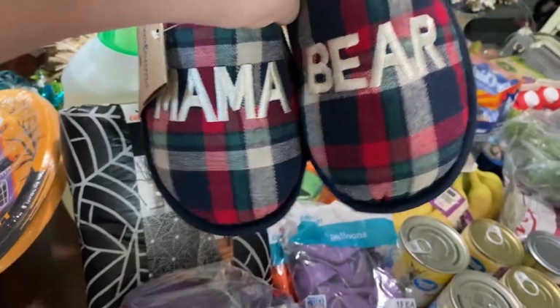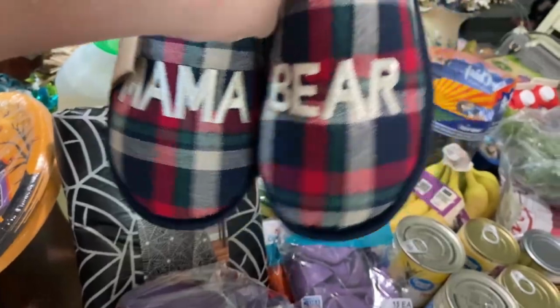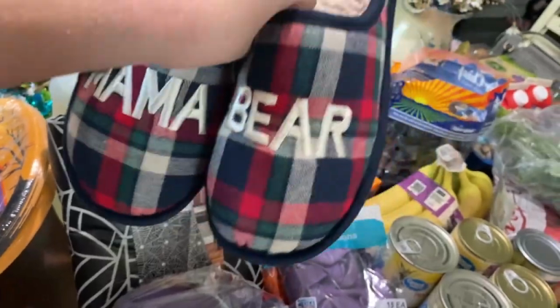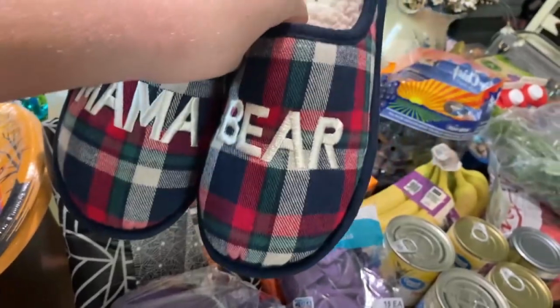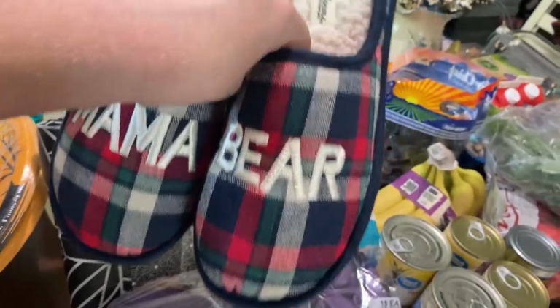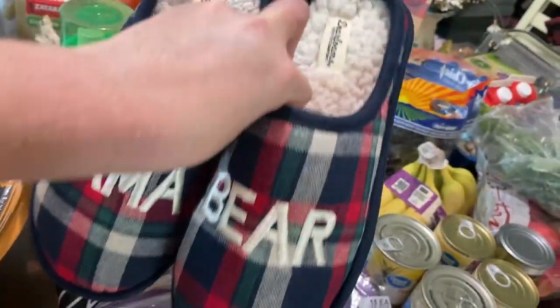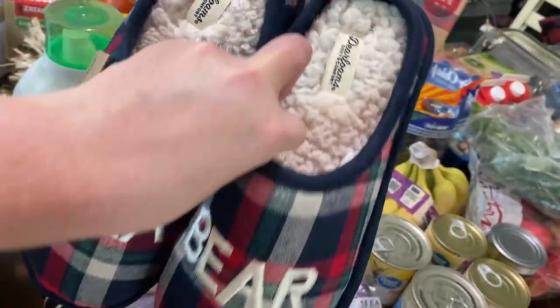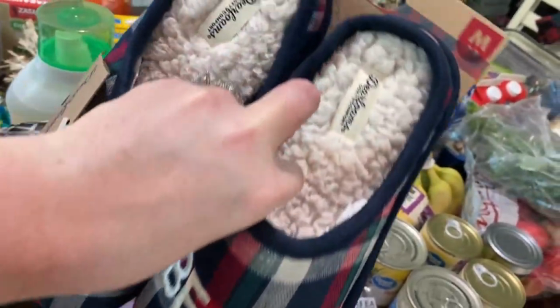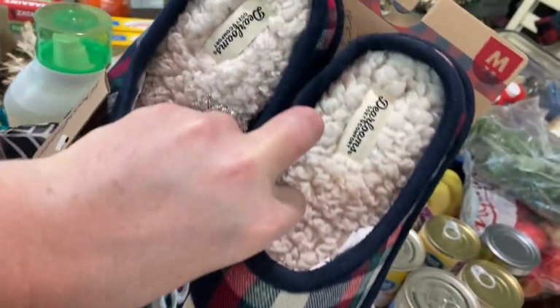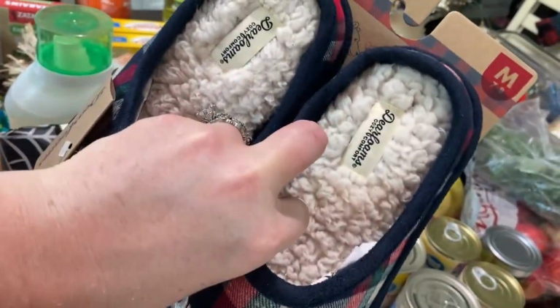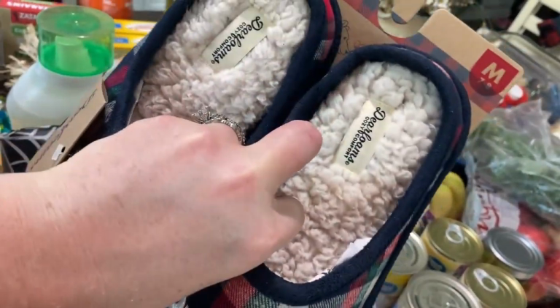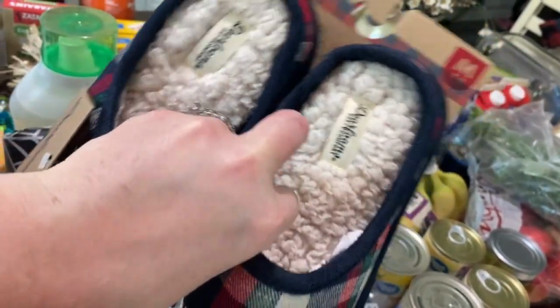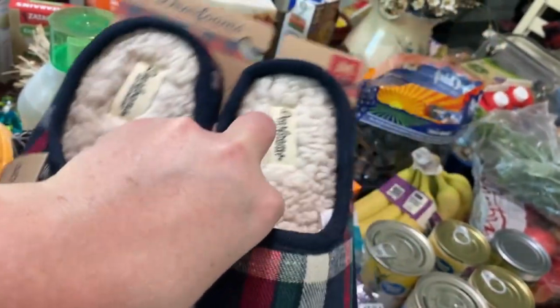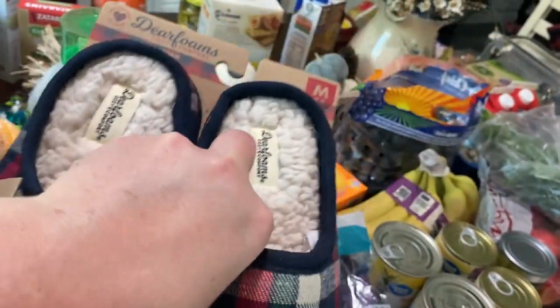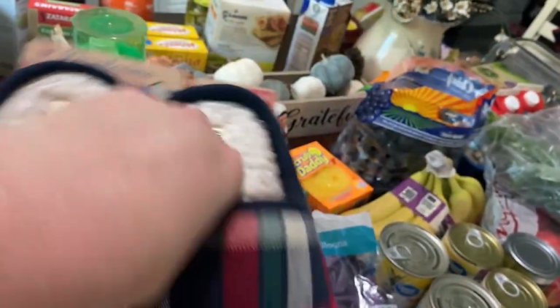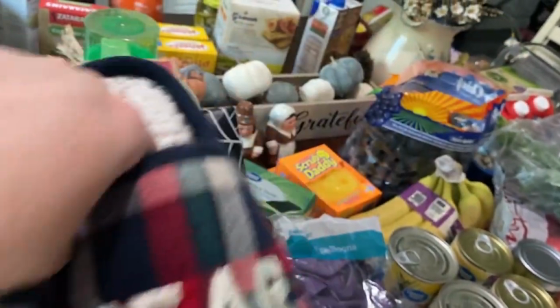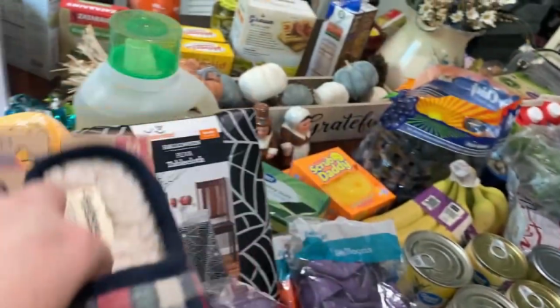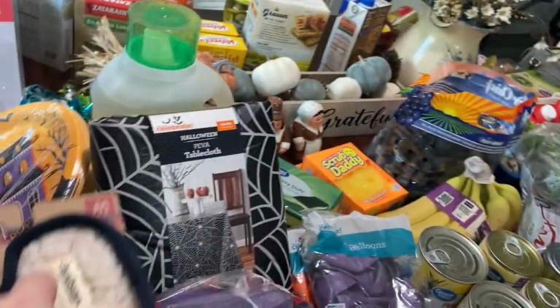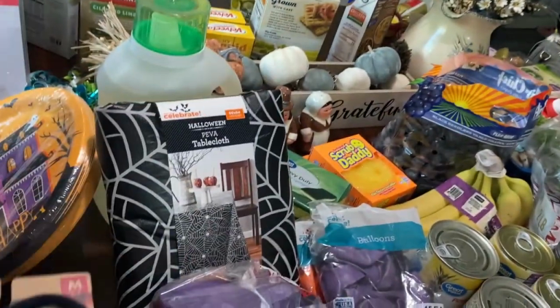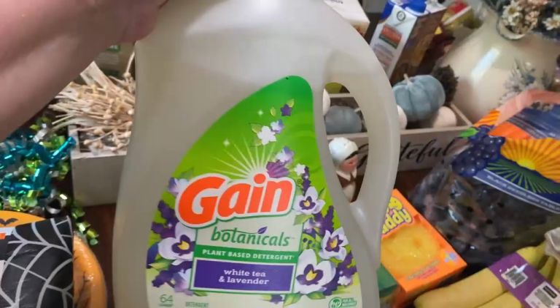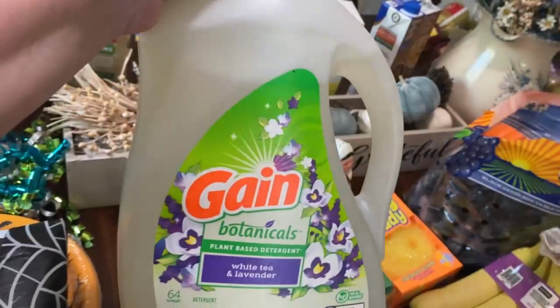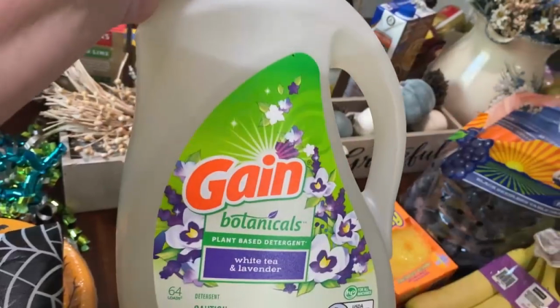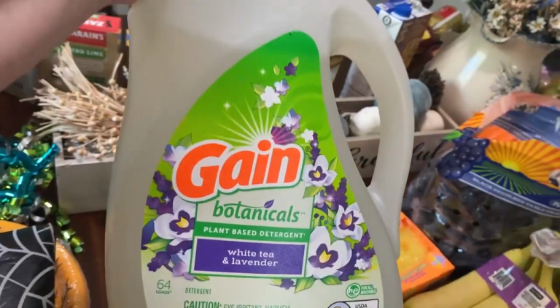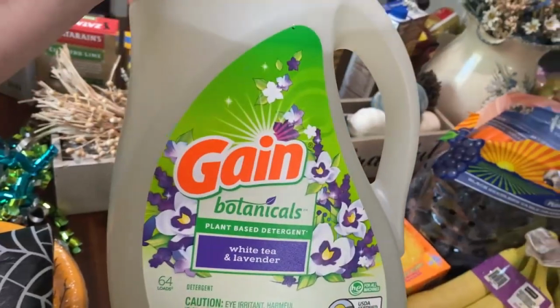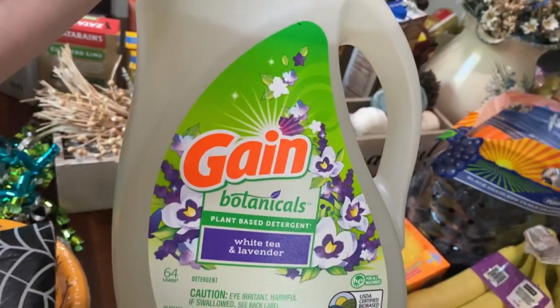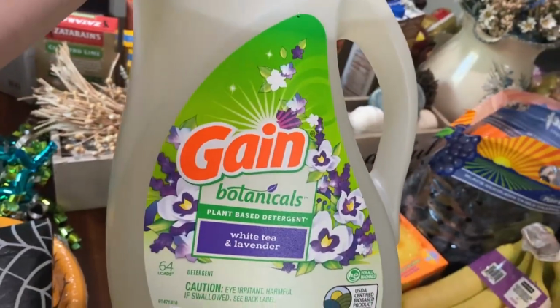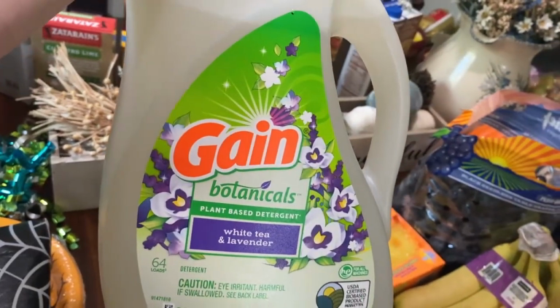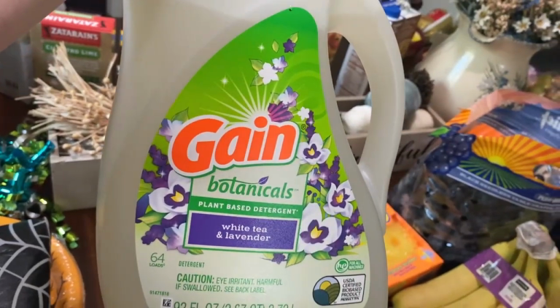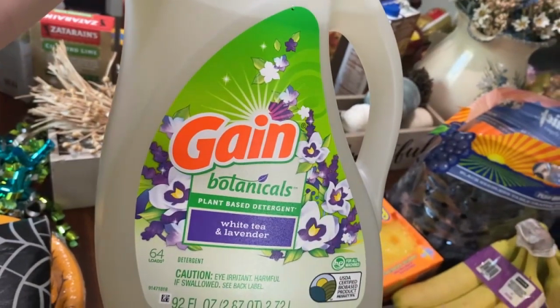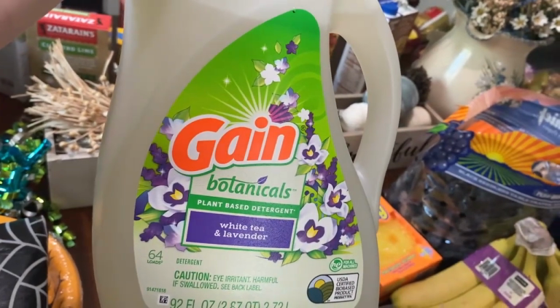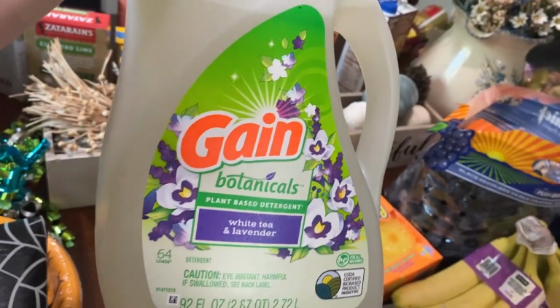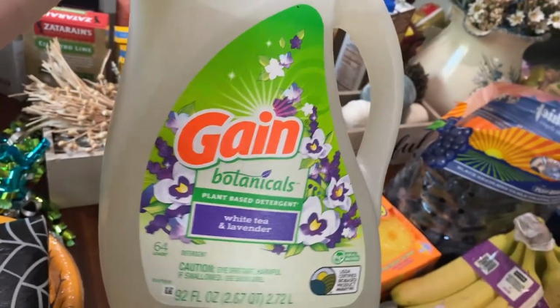I saw these cute slippers — I saw them last year and I really wanted them. They say 'mama bear' on them and they're really soft inside. We also got some more laundry detergent.